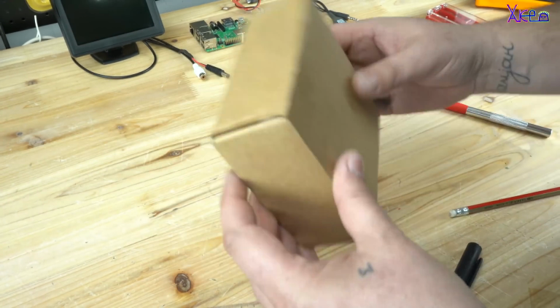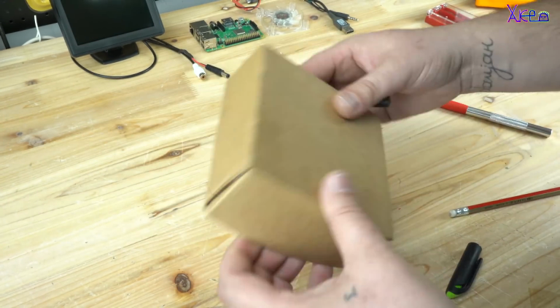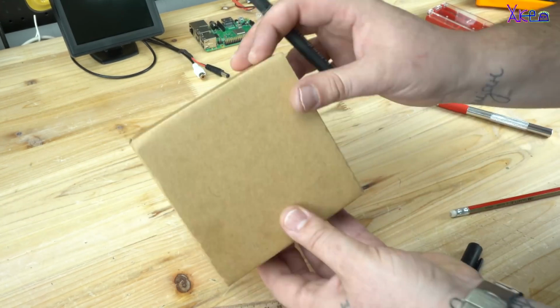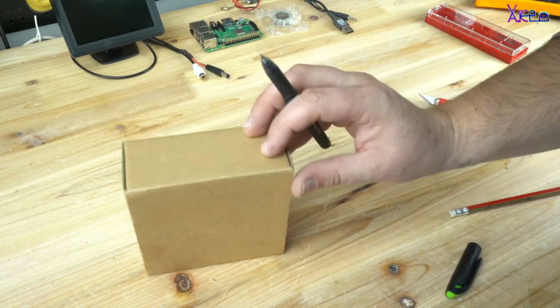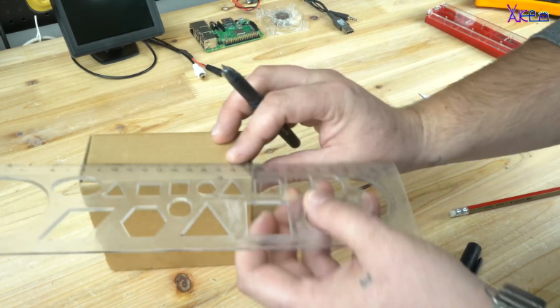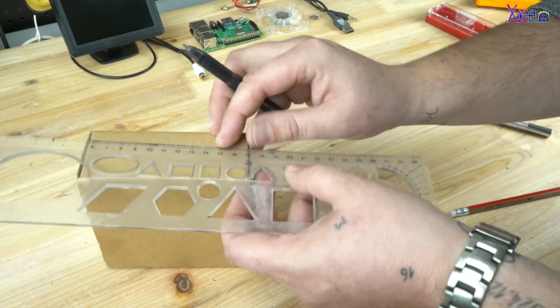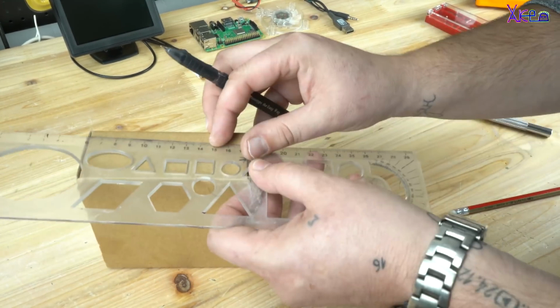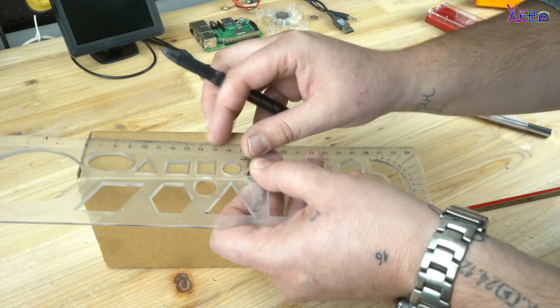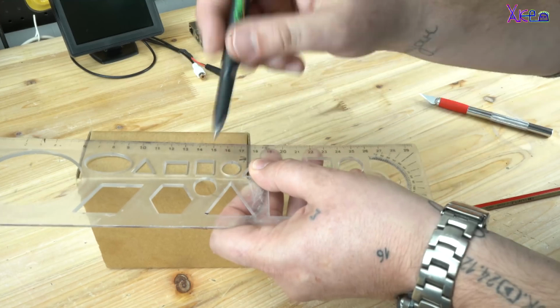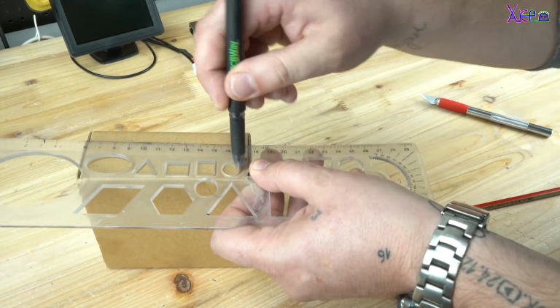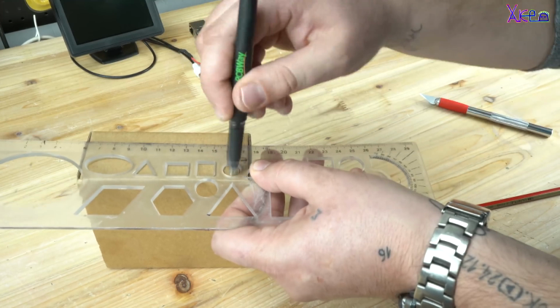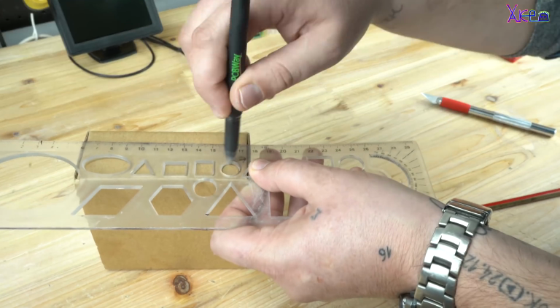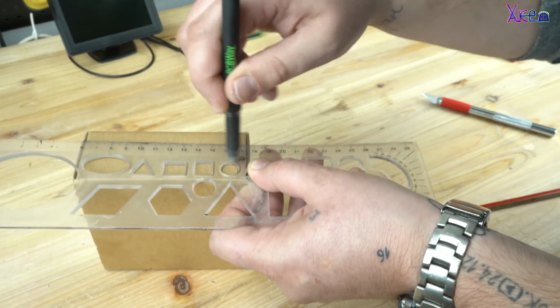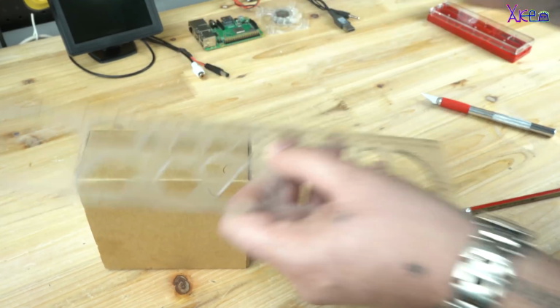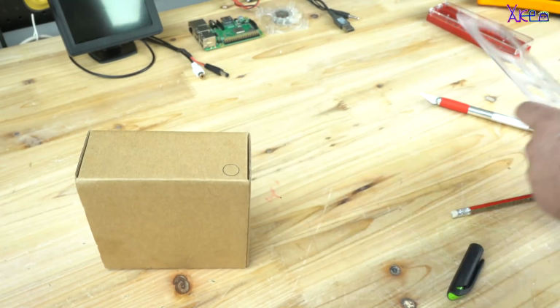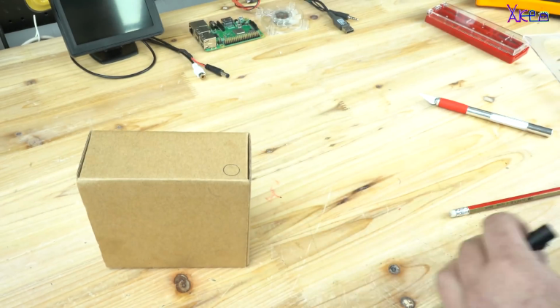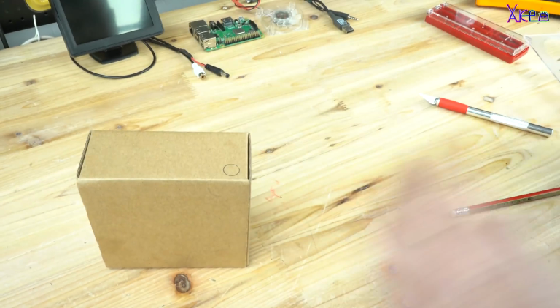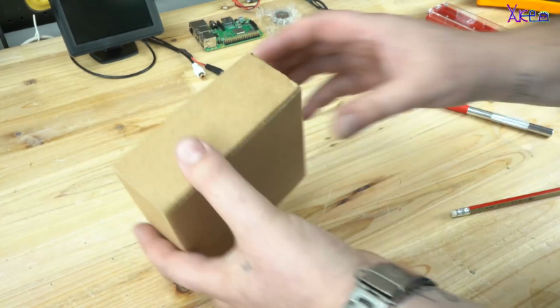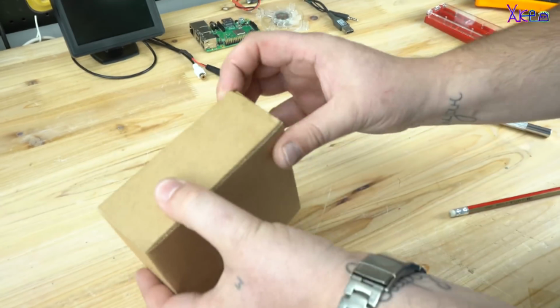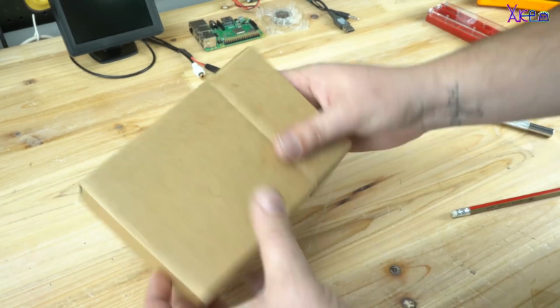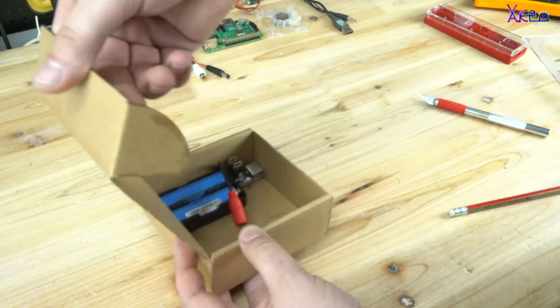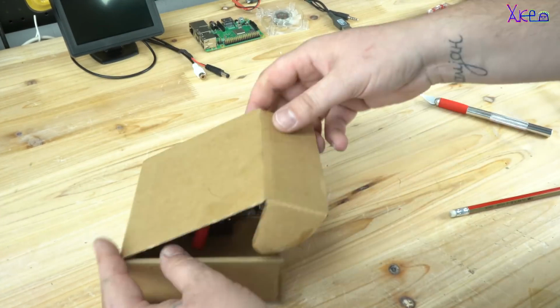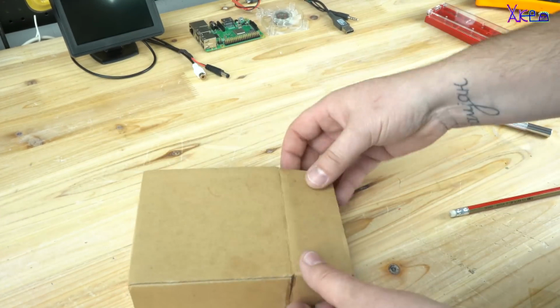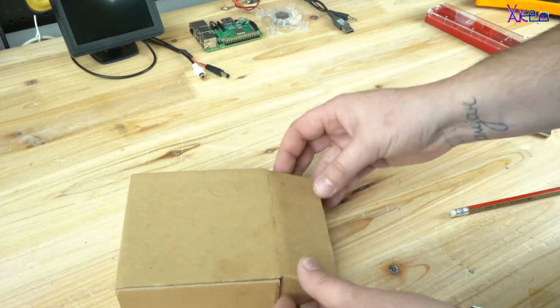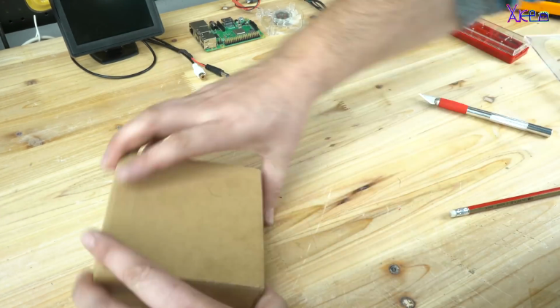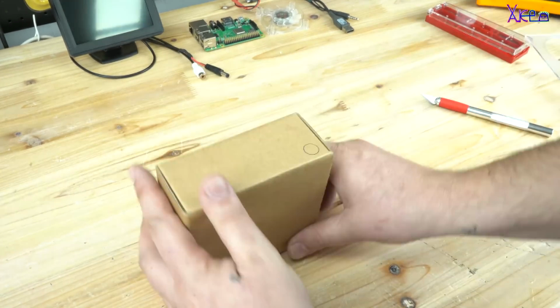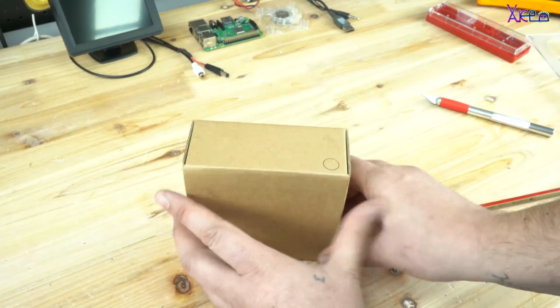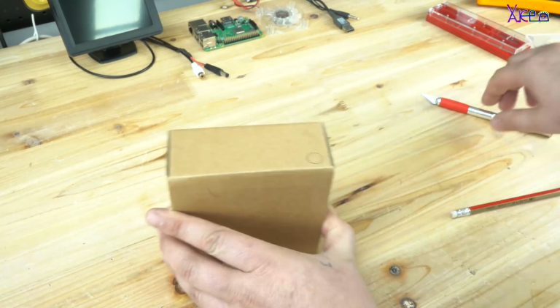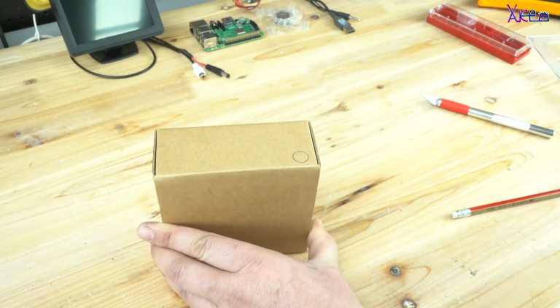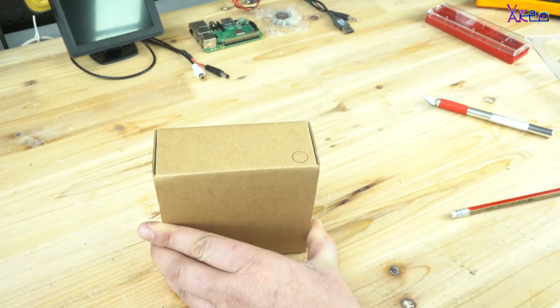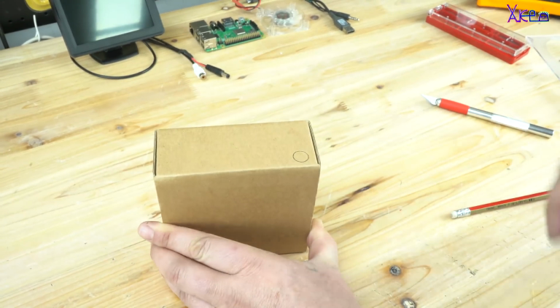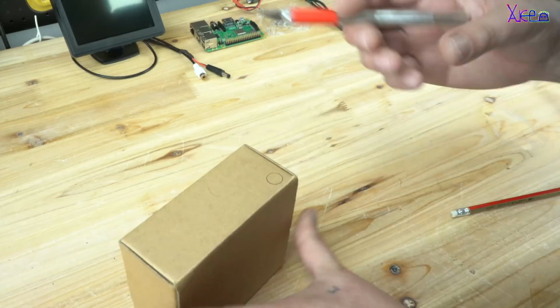Now in the next minutes, enjoy the whole process step by step of how to make a mini PC at home.